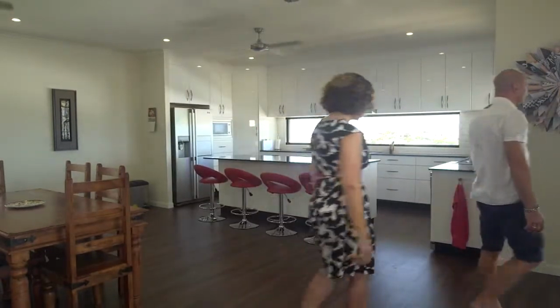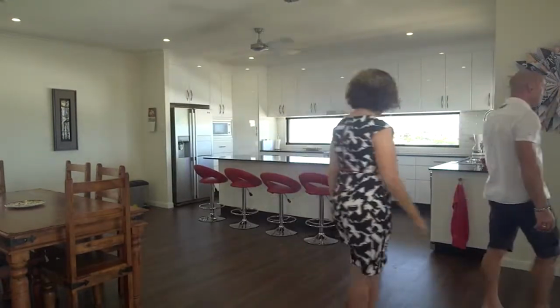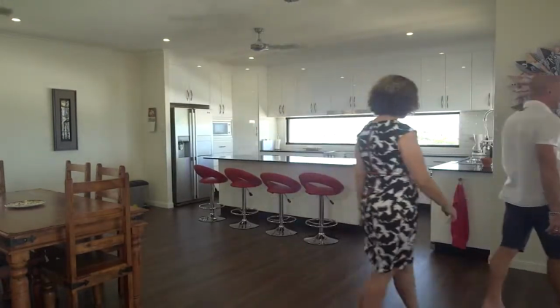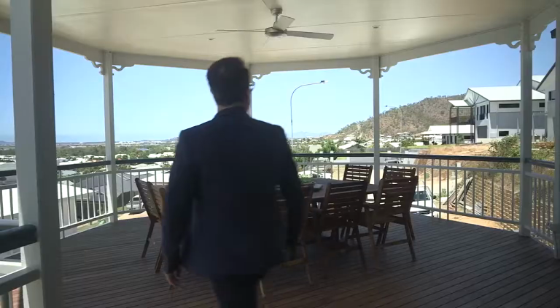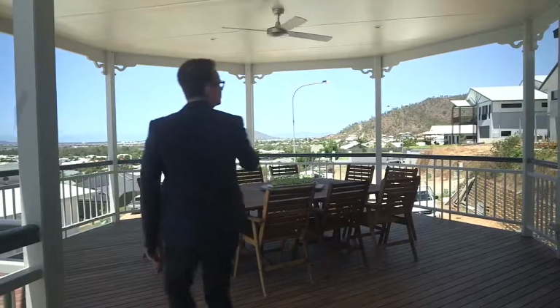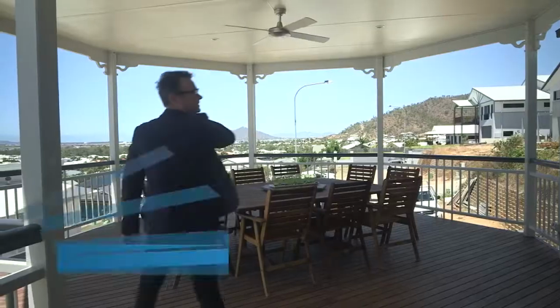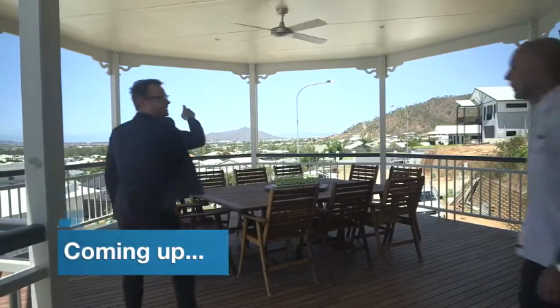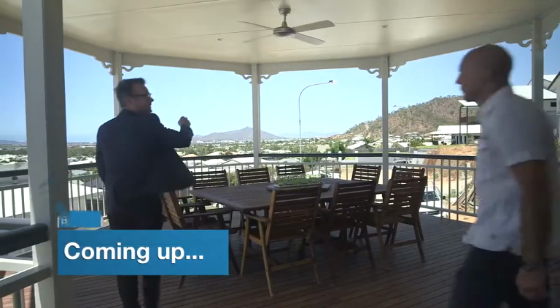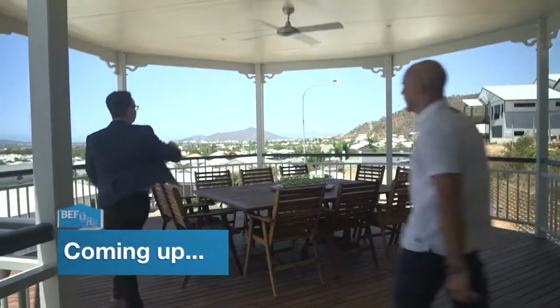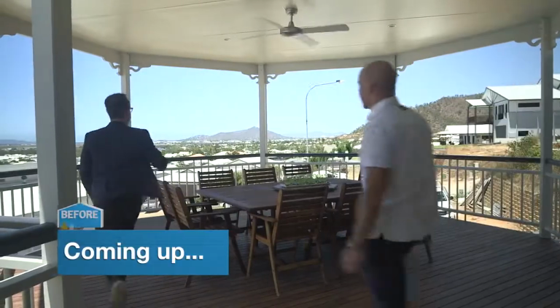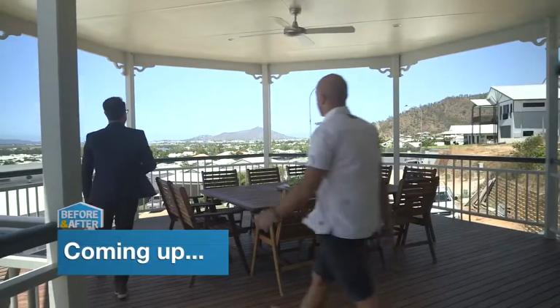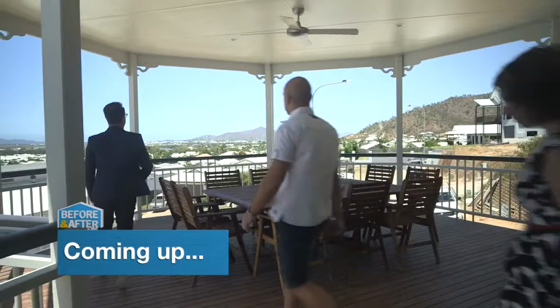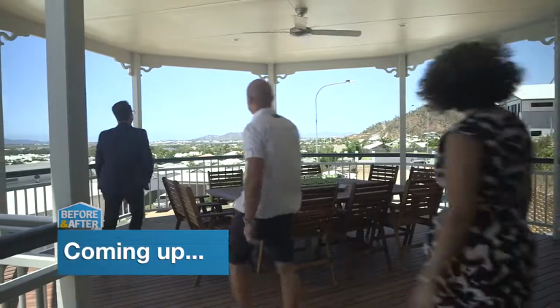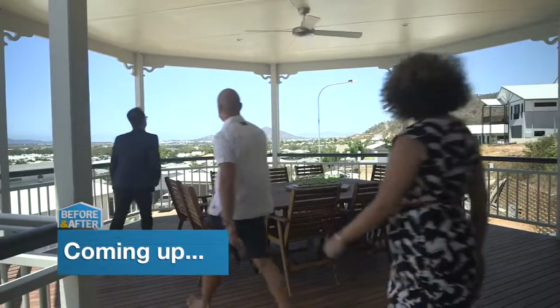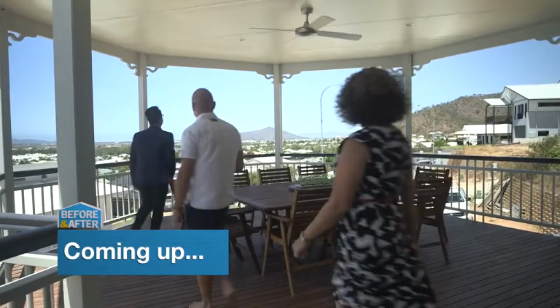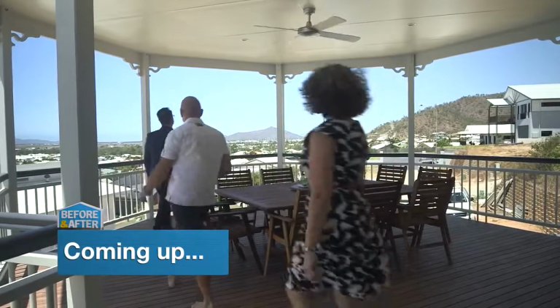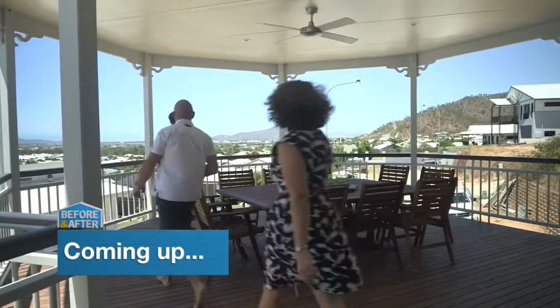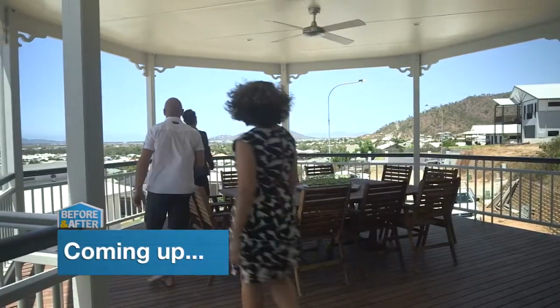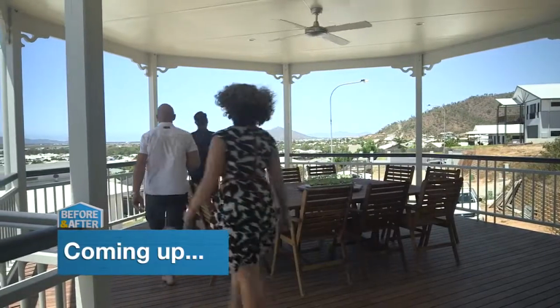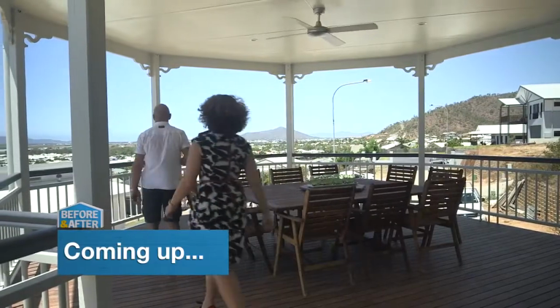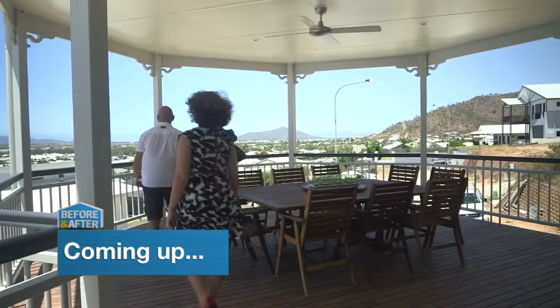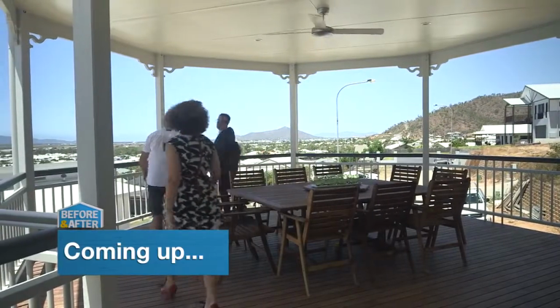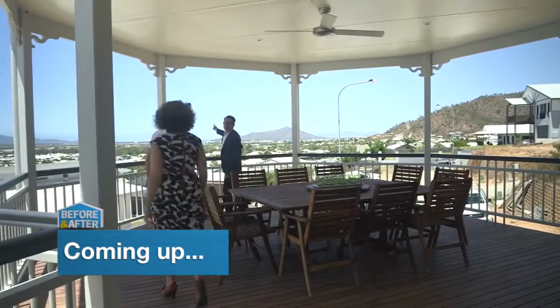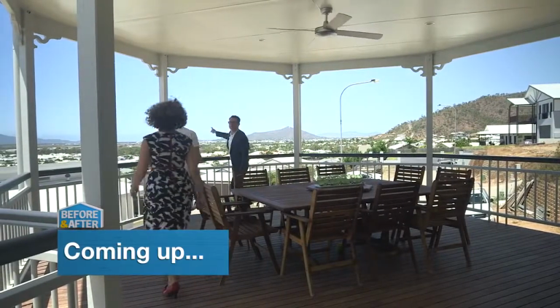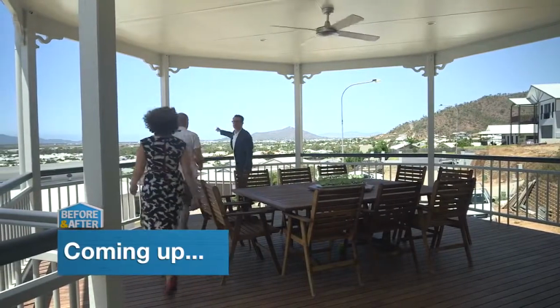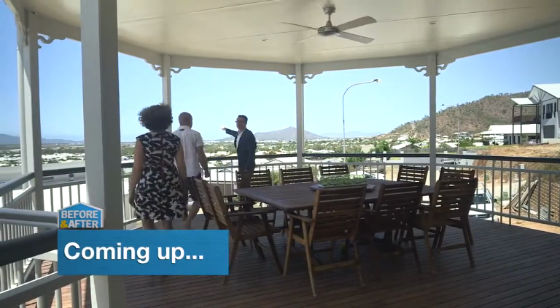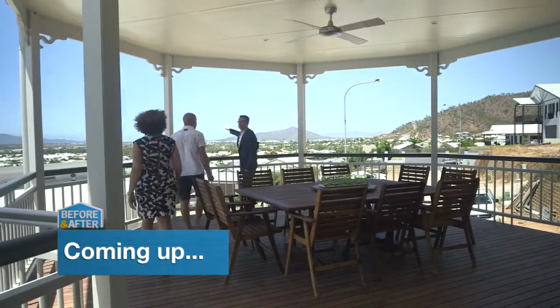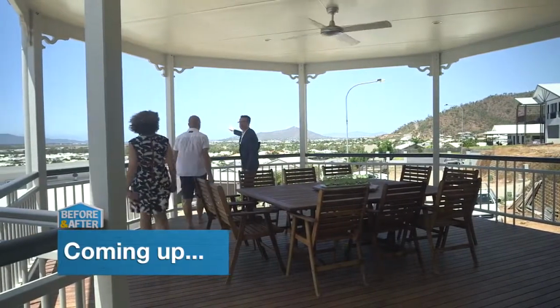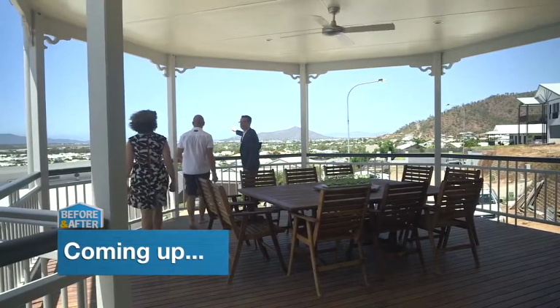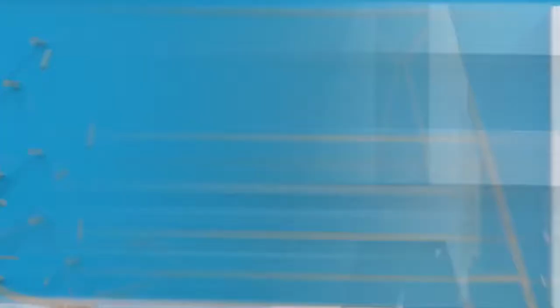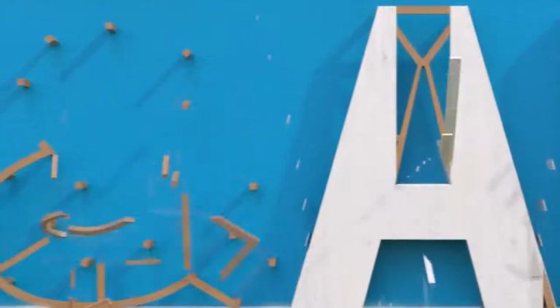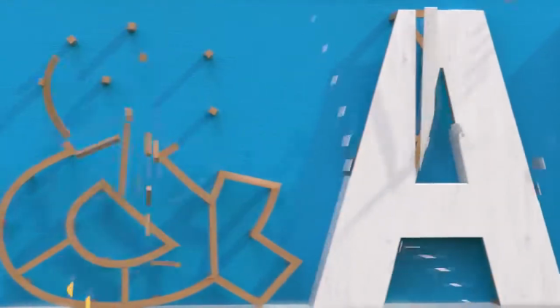After the break, we continue our tour of this beautiful Queenslander and take a walk out onto the Rotunda to see those endless views.